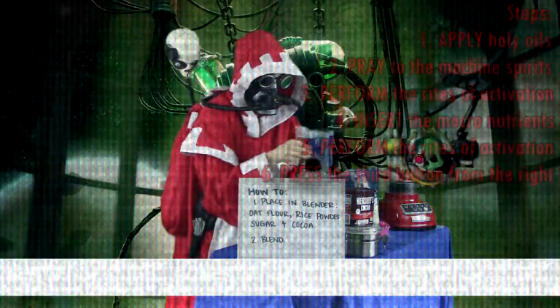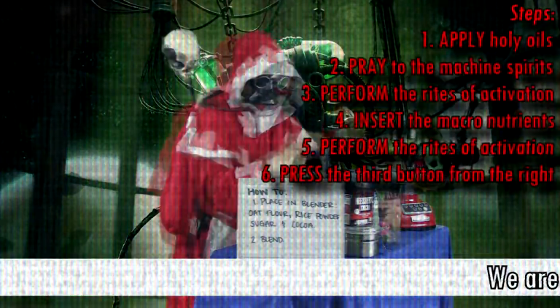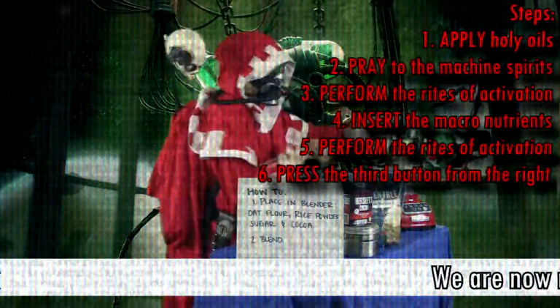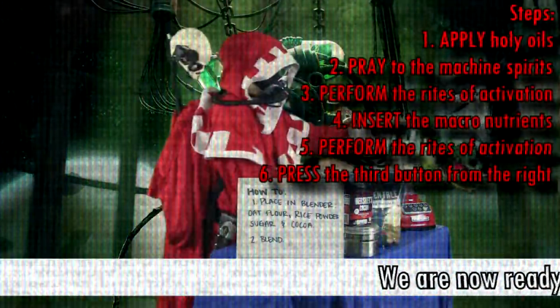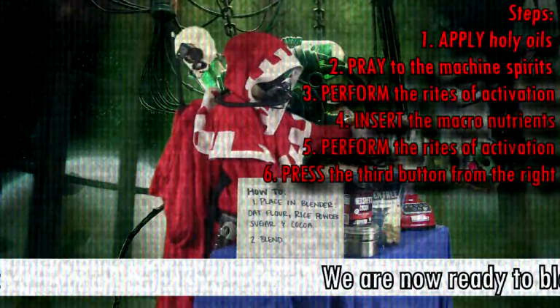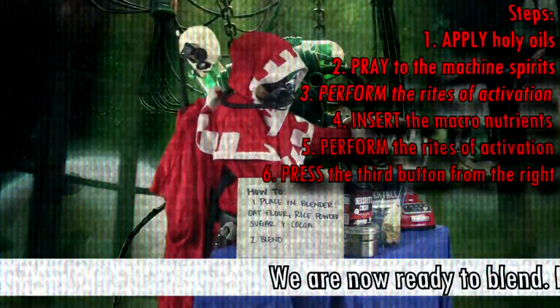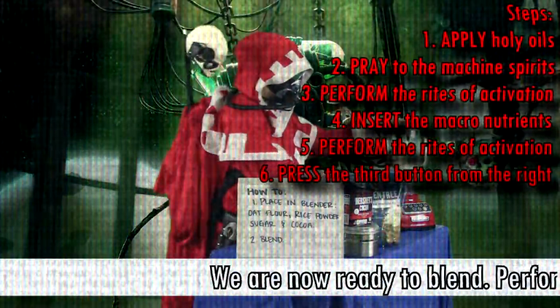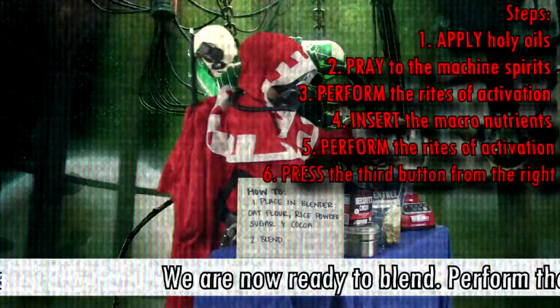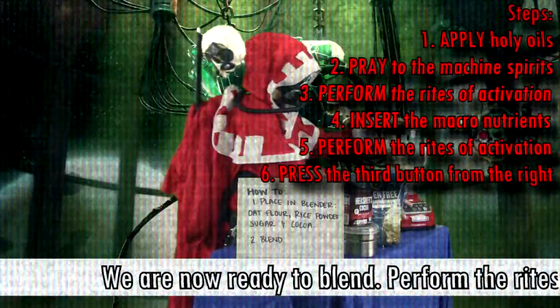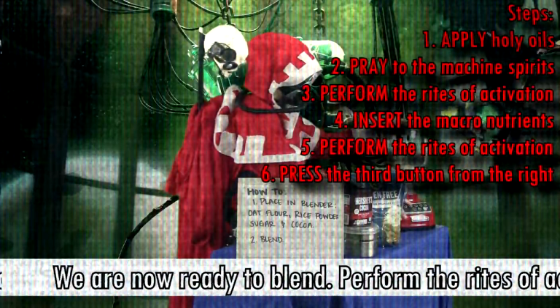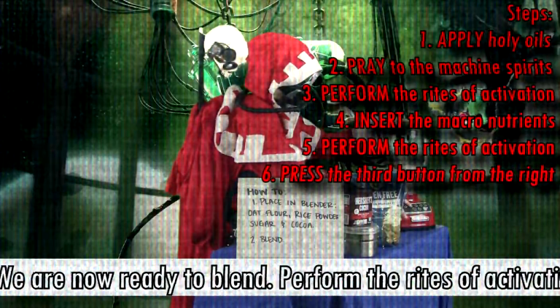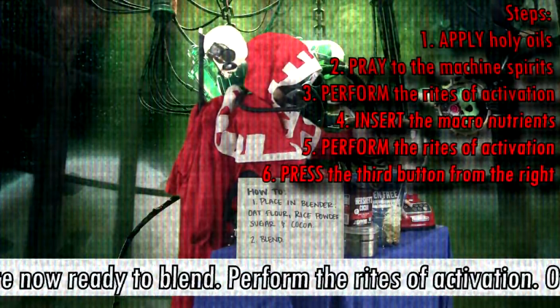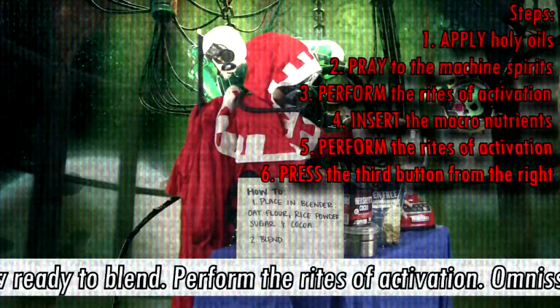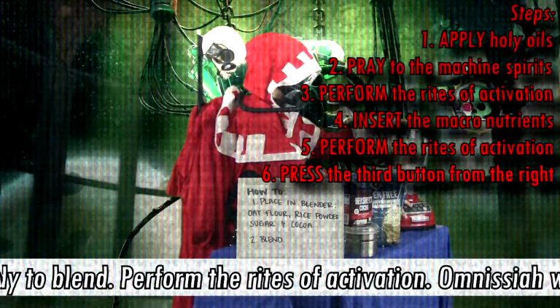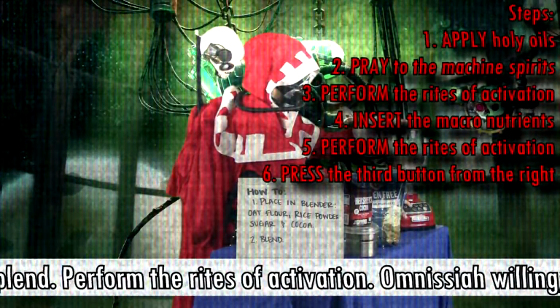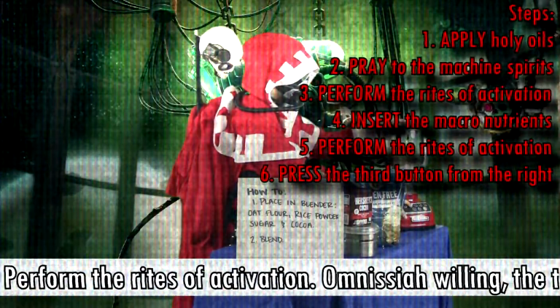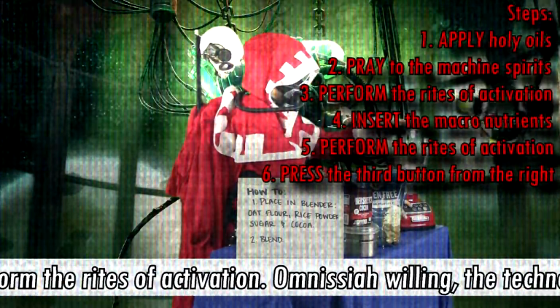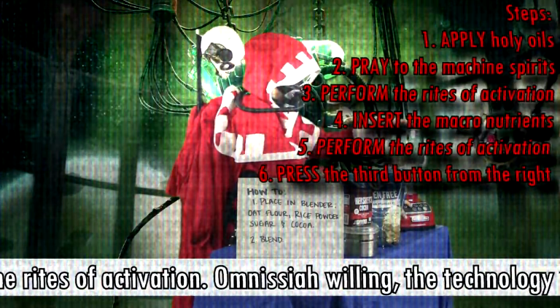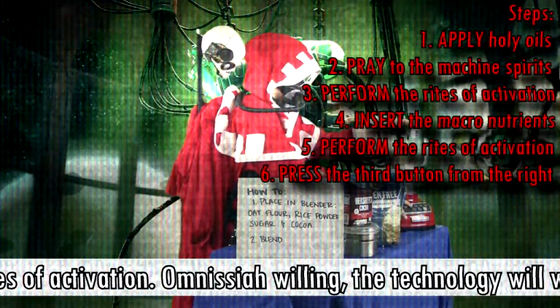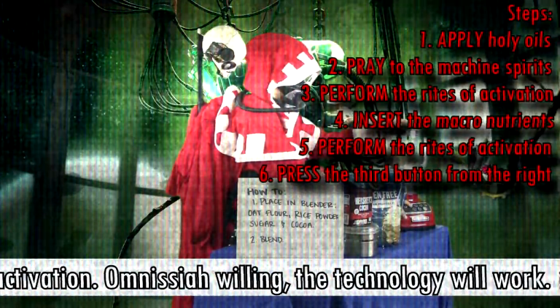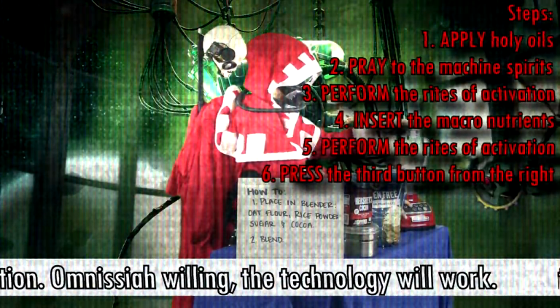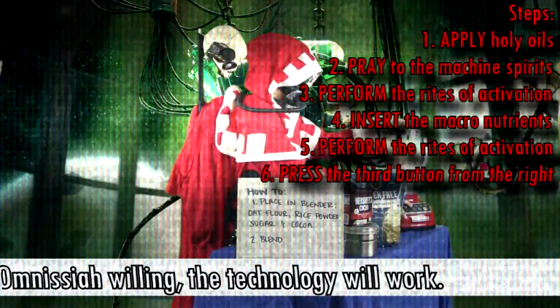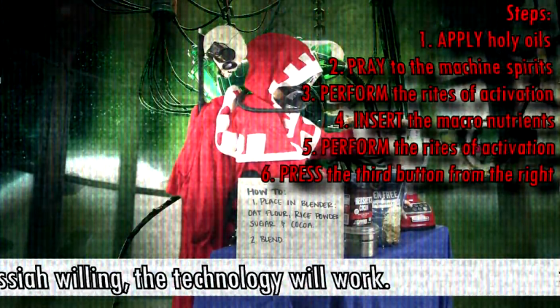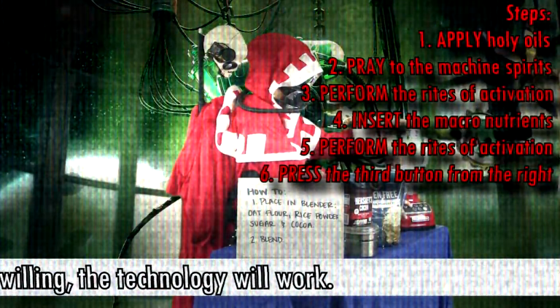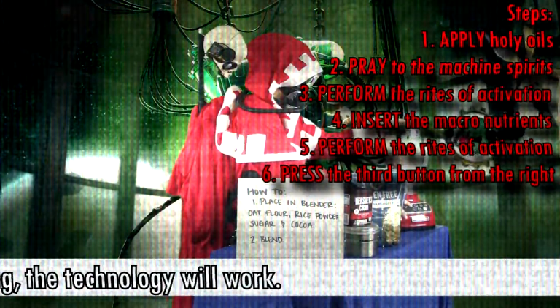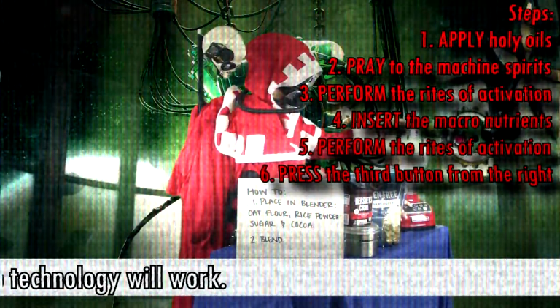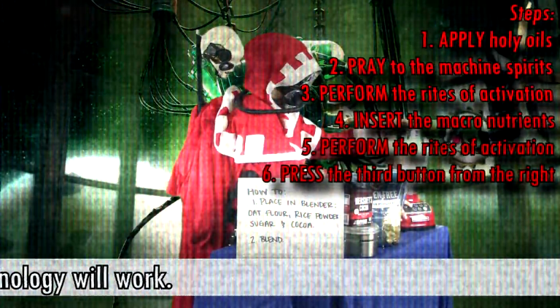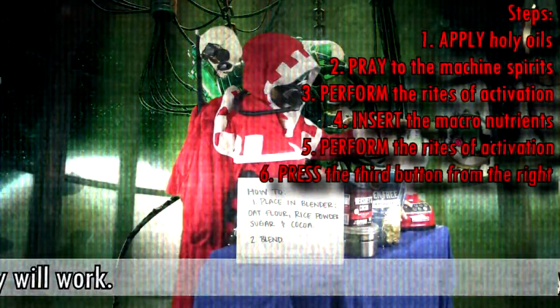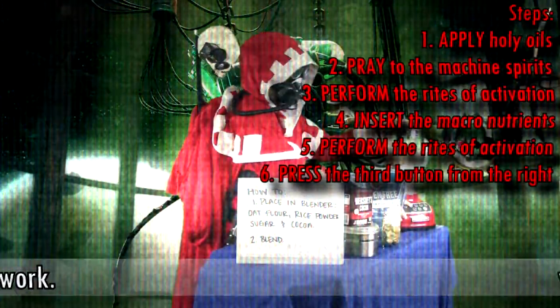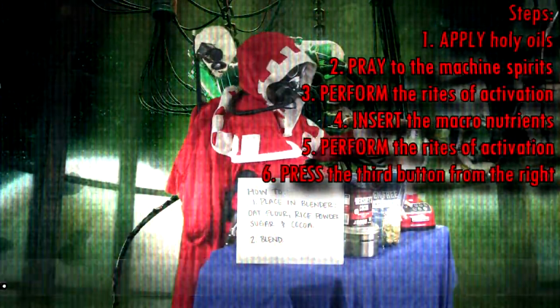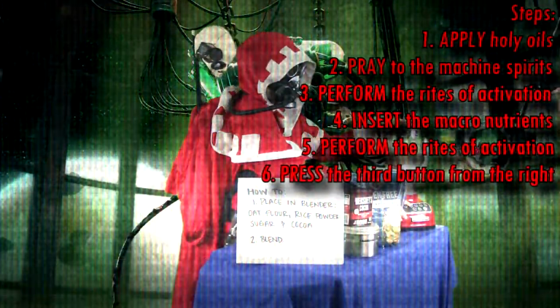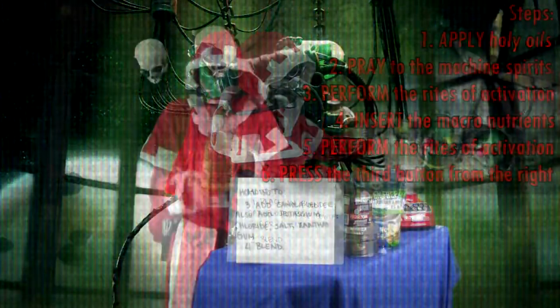We are now ready to blend. Perform the rites of activation. When the Cog-Father is willing, the technology will work.